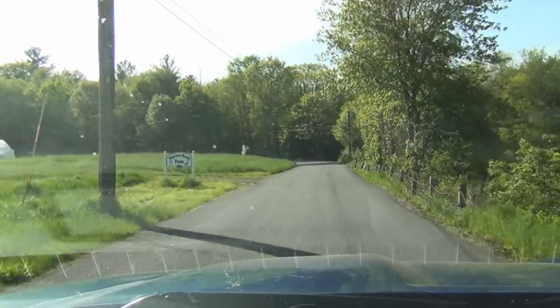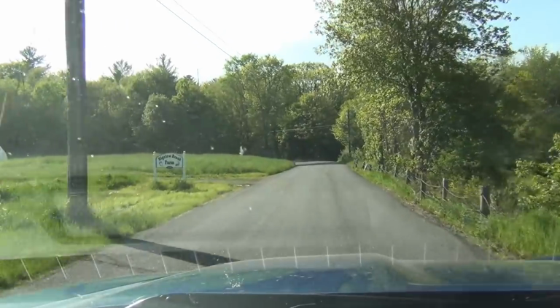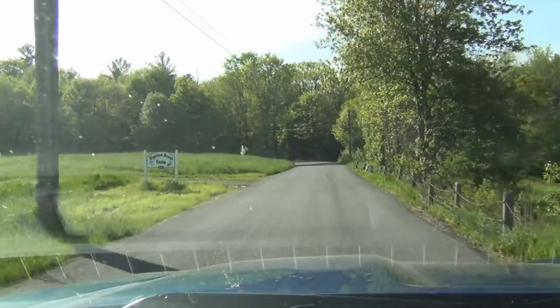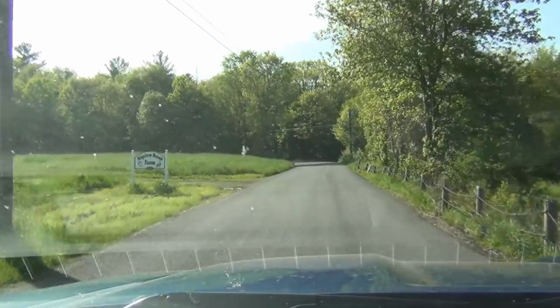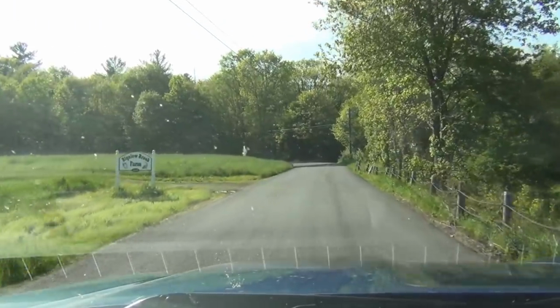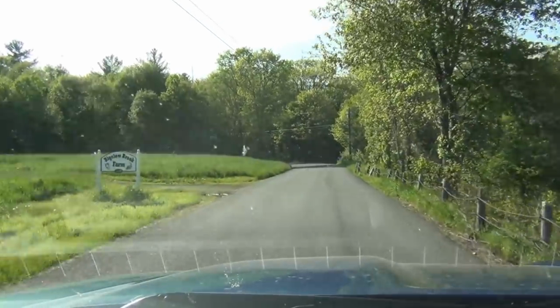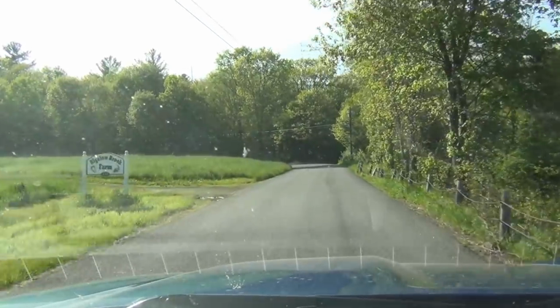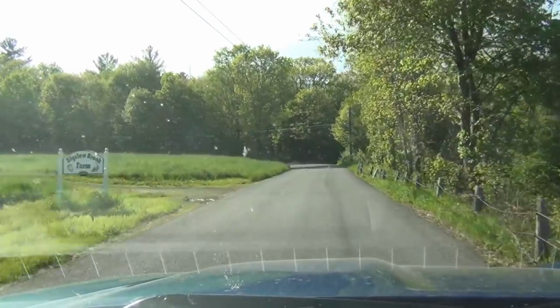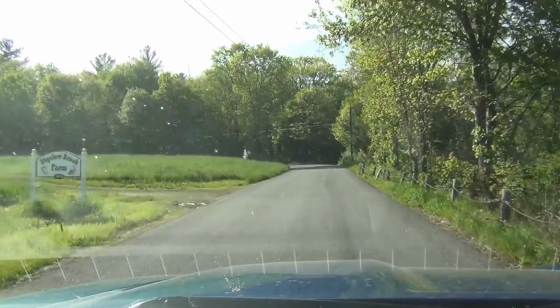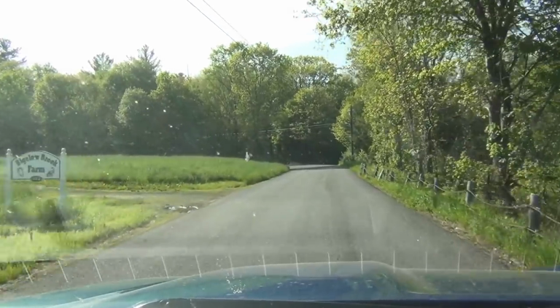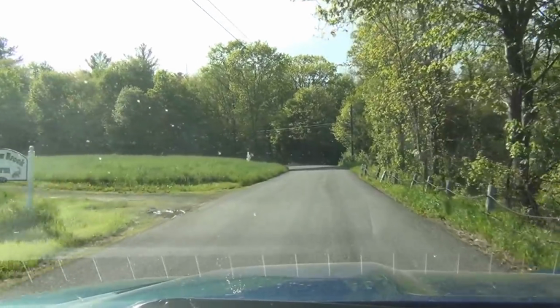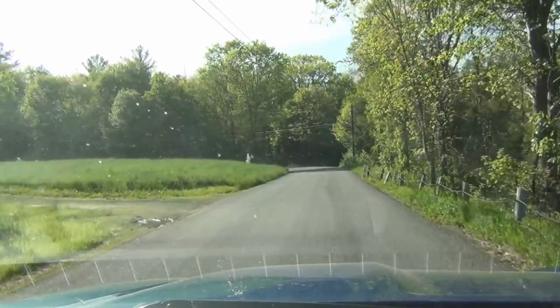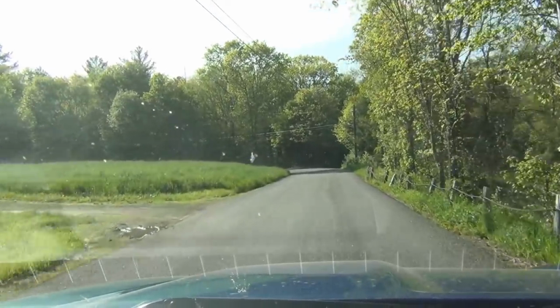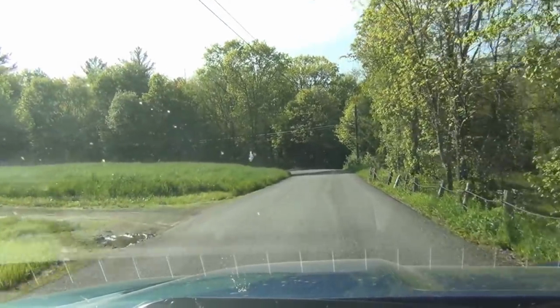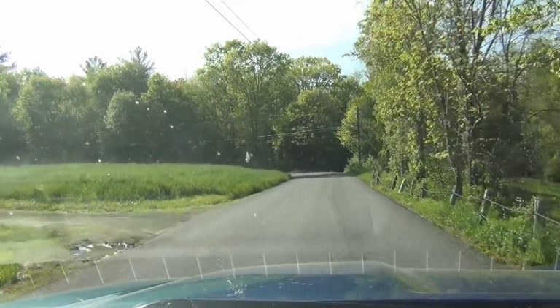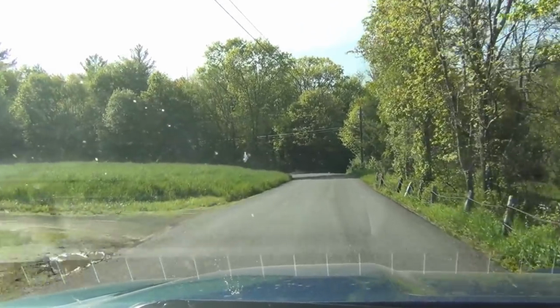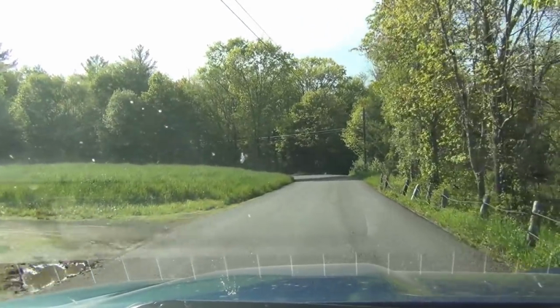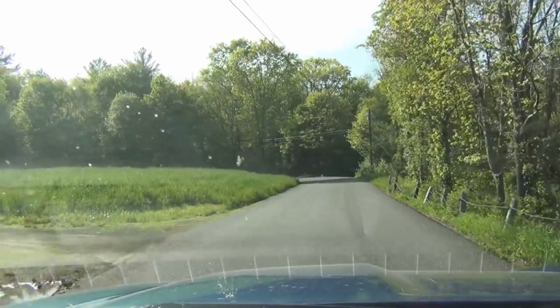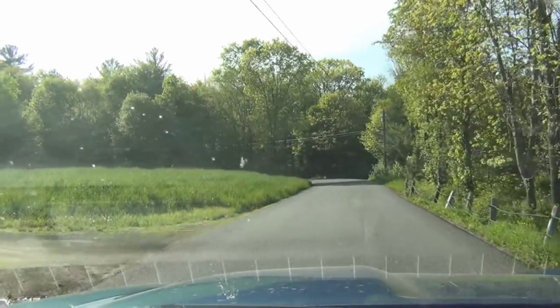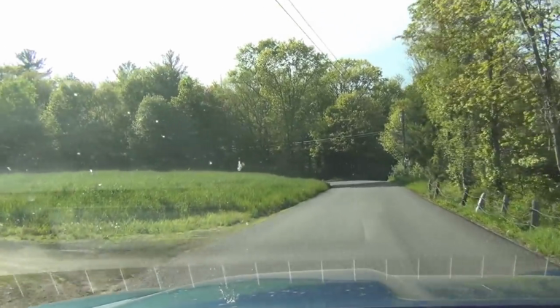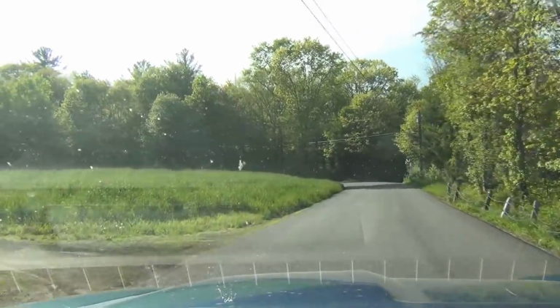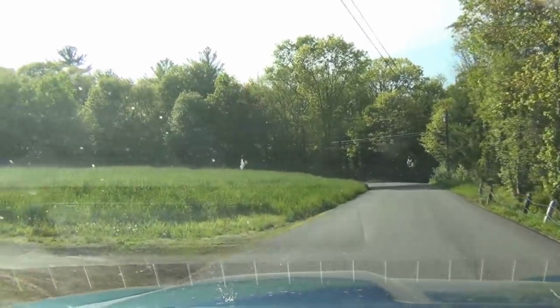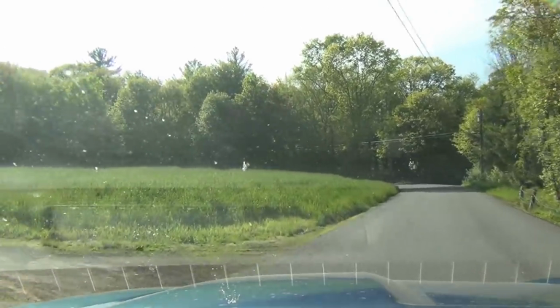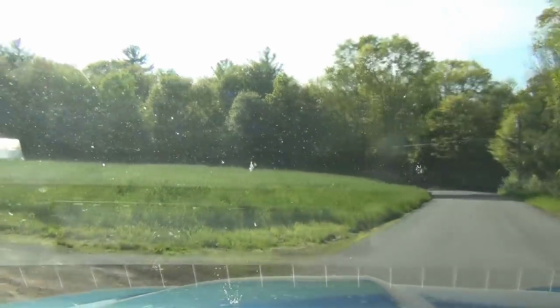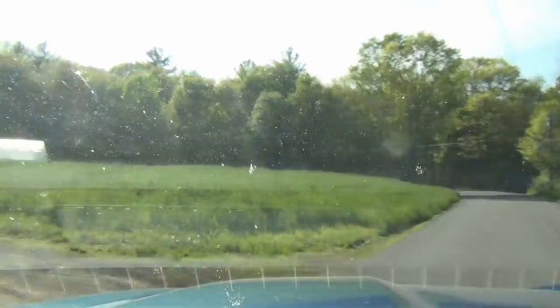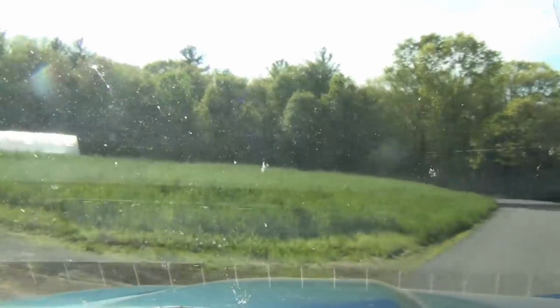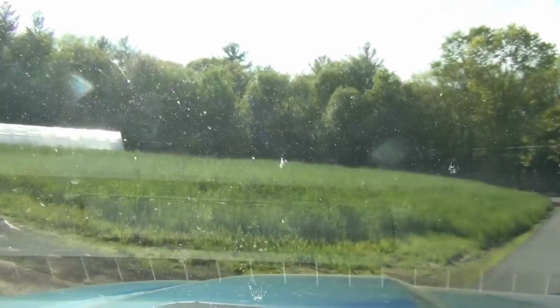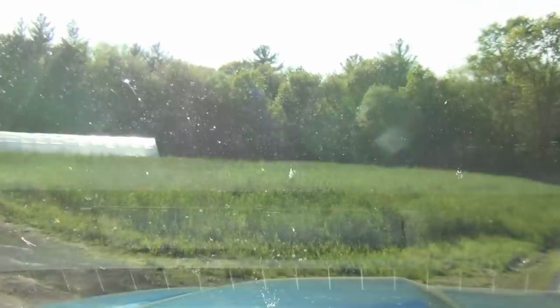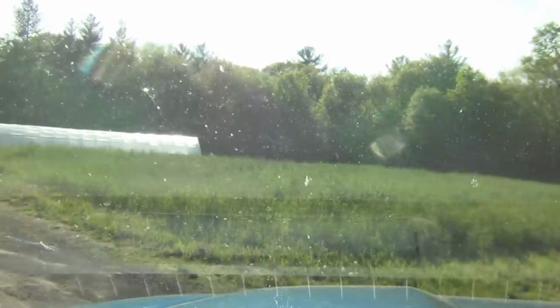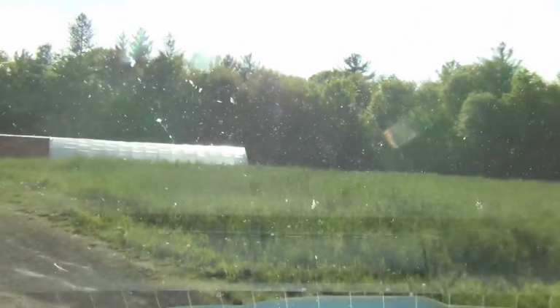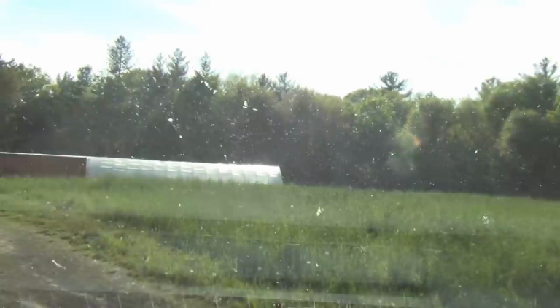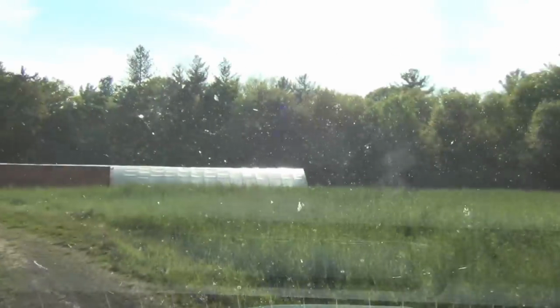Alright, here we are — home sweet home. We'll get these fish into their new home in just a couple minutes.